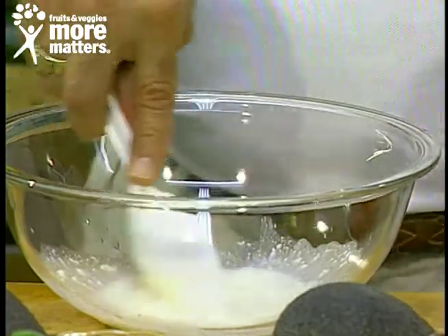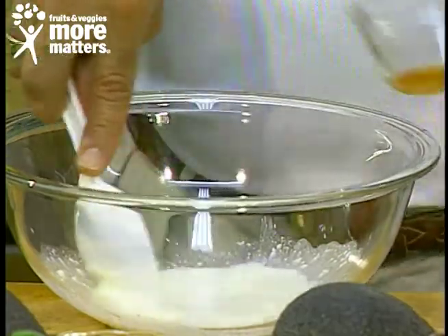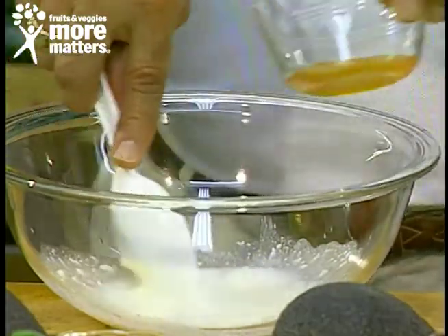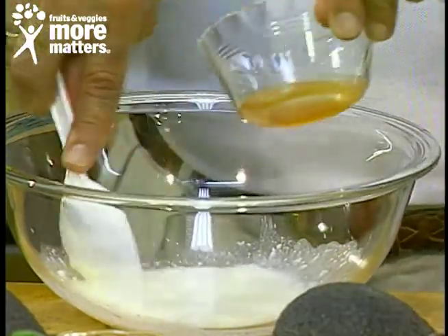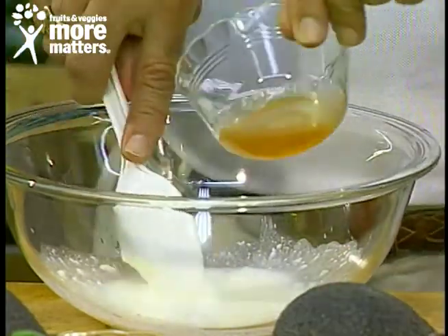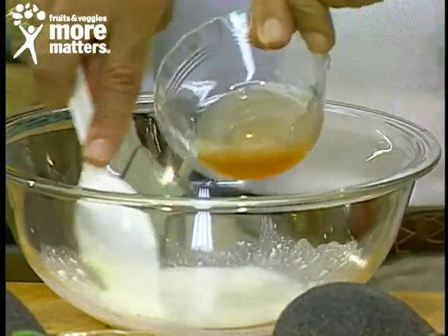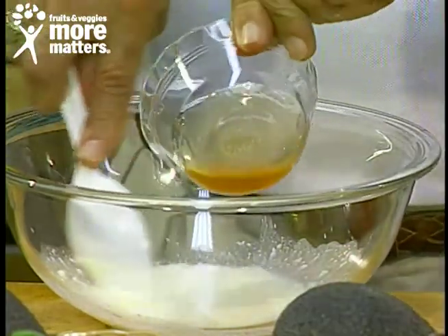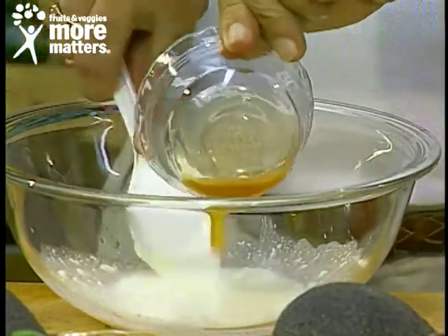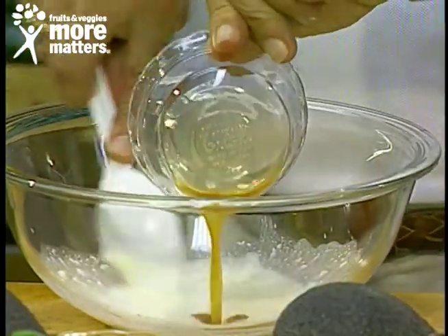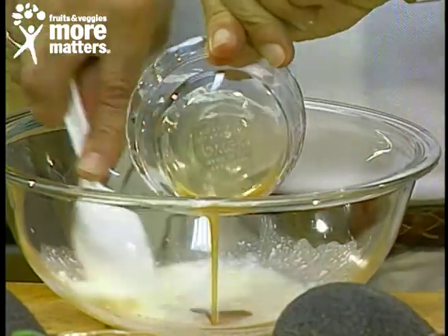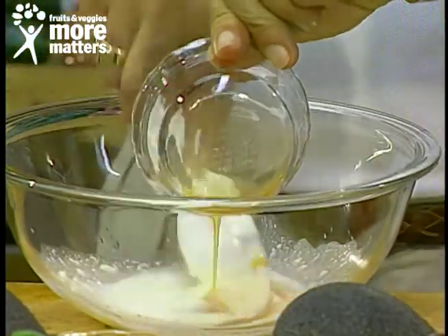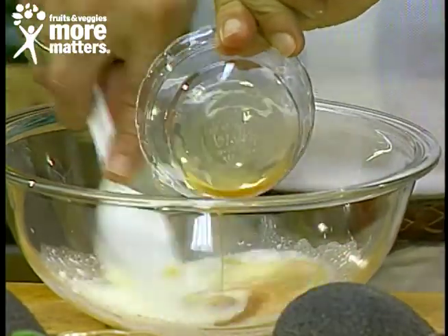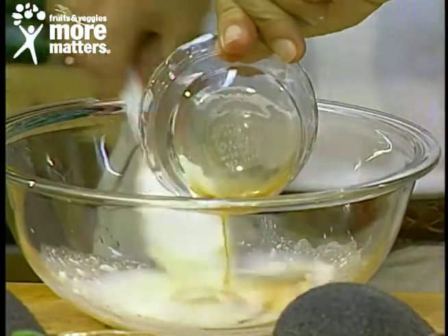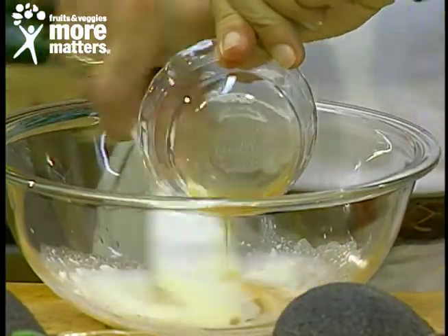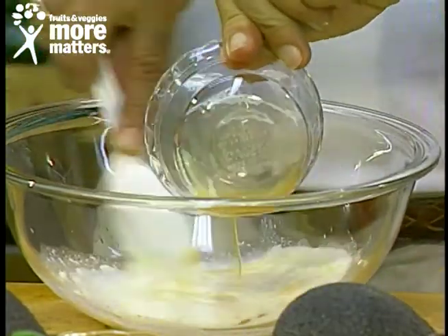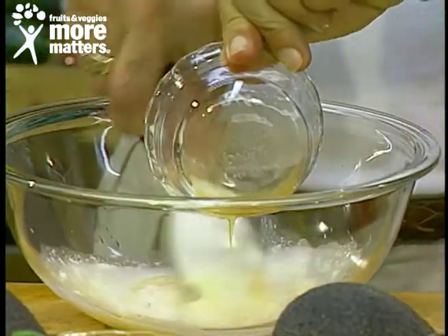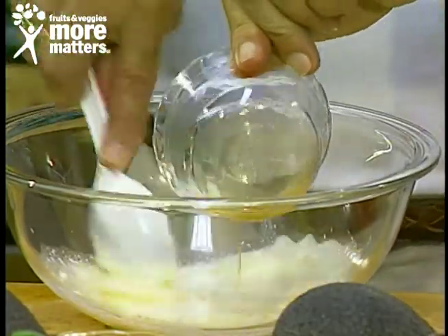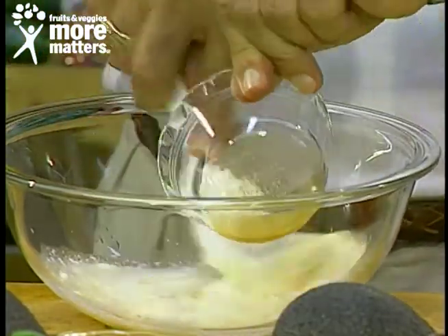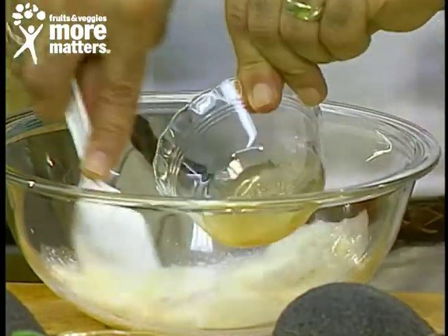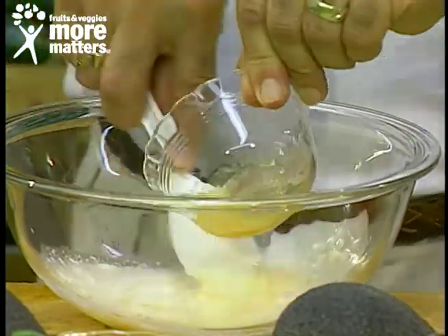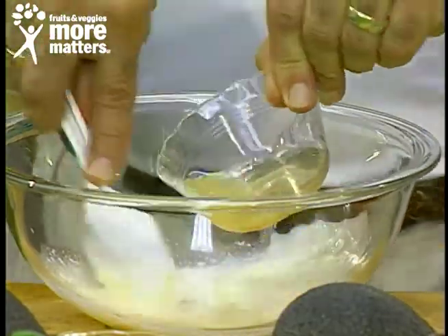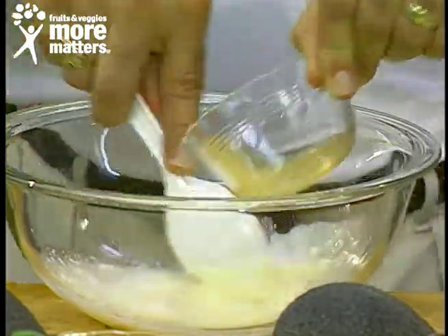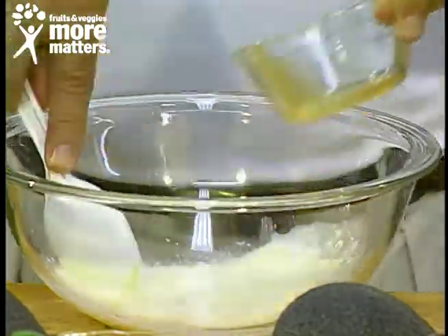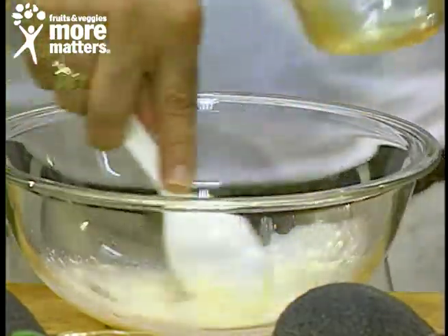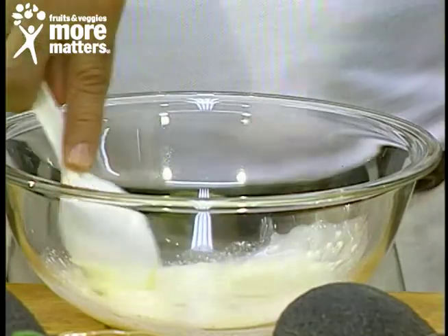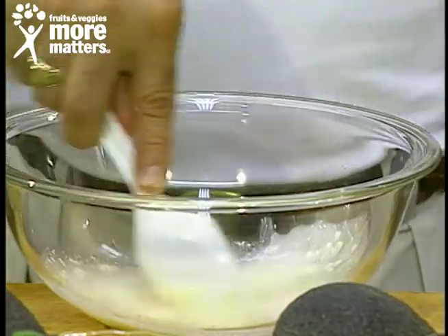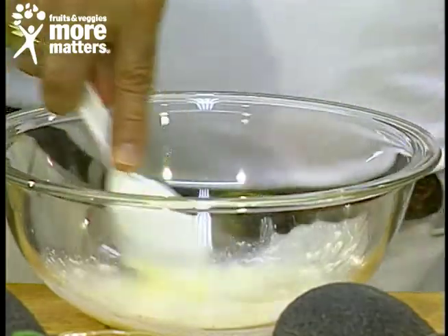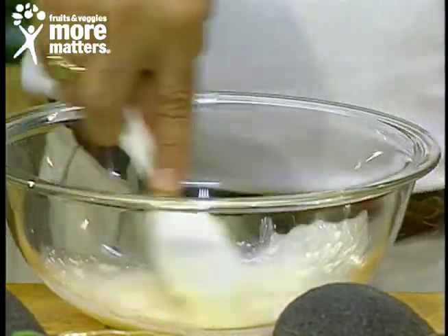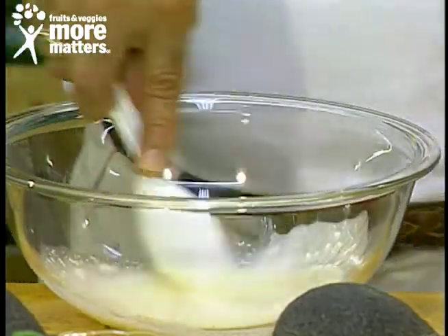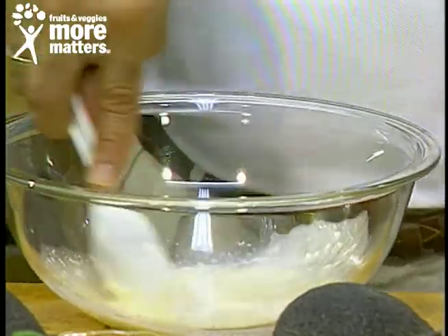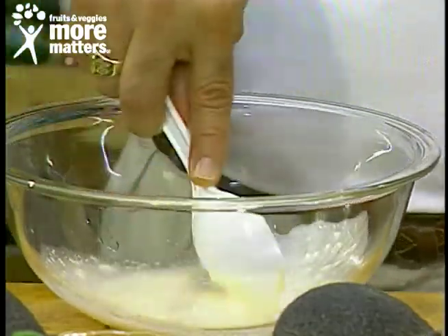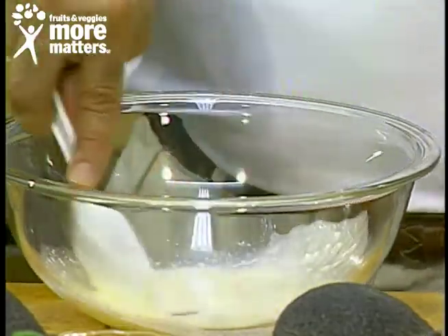For exact measurements, all you have to do is send a self-addressed stamped envelope to the Produce Corner care of this station and we'll make sure you get it.